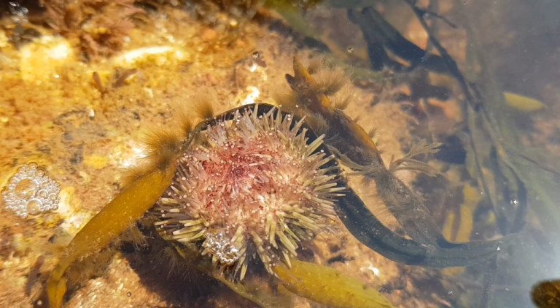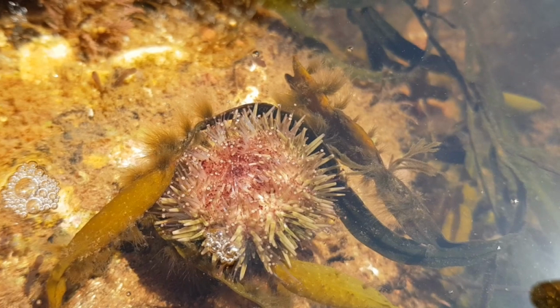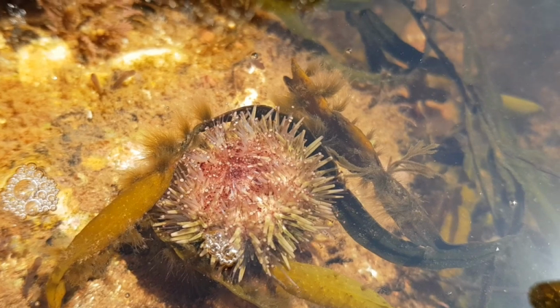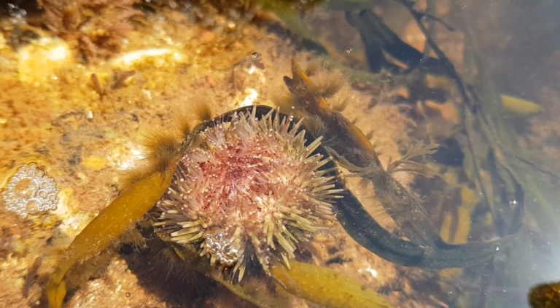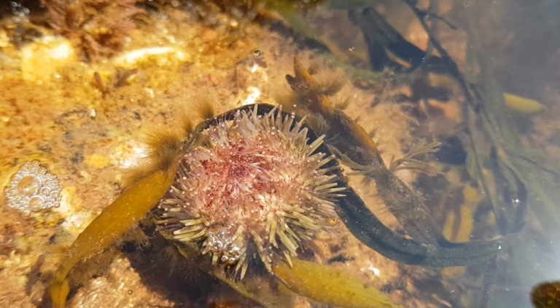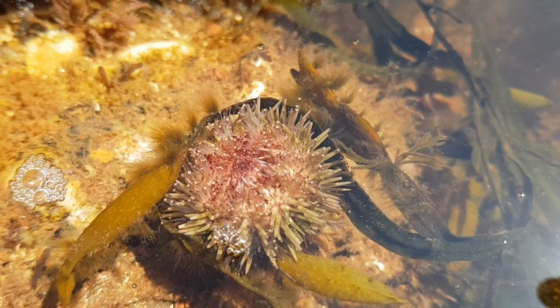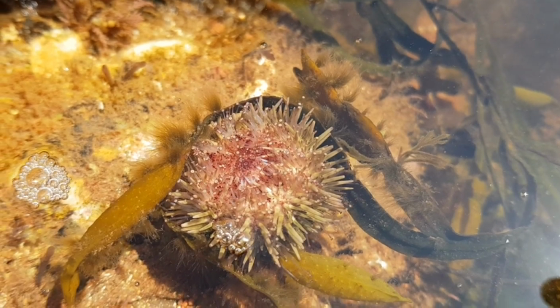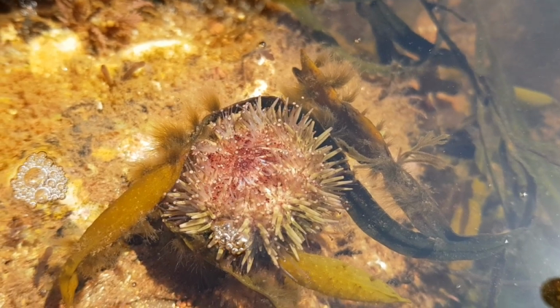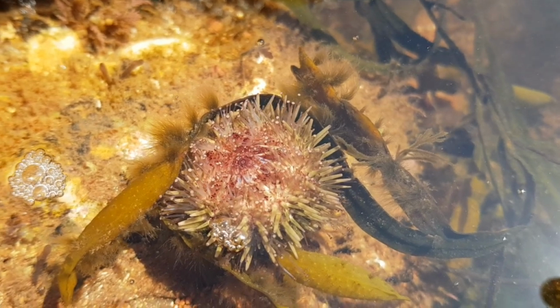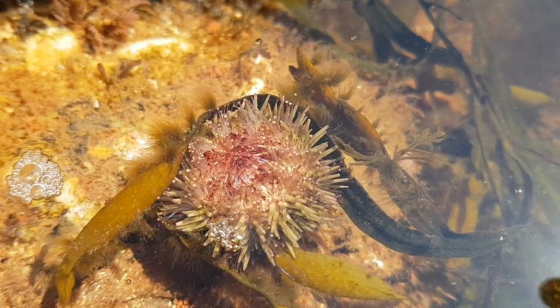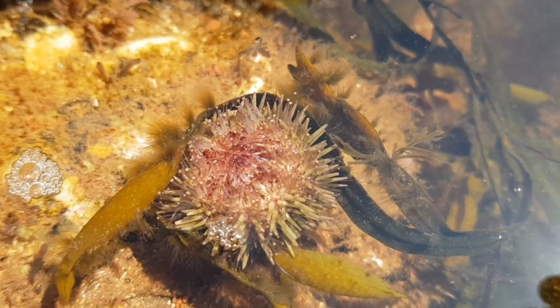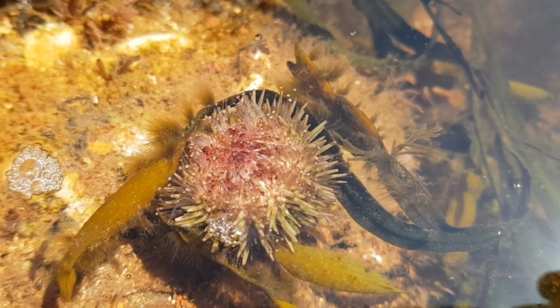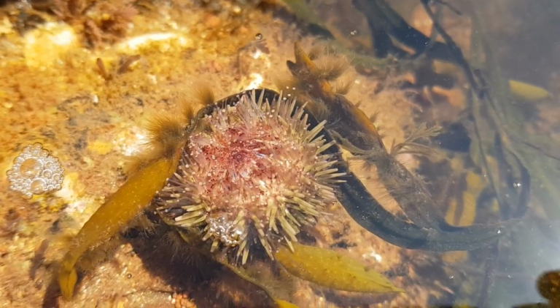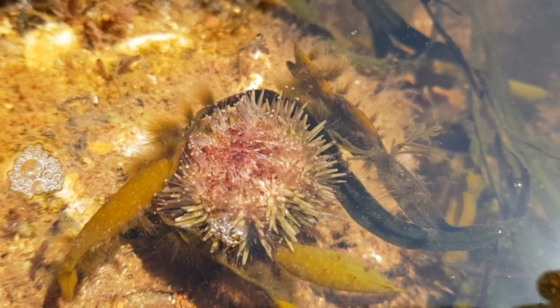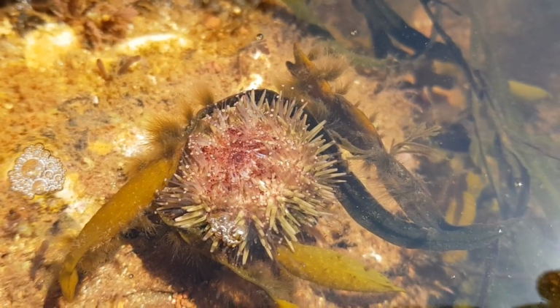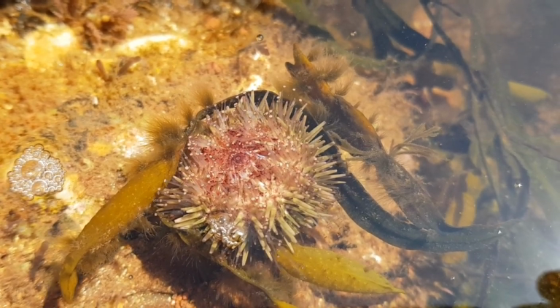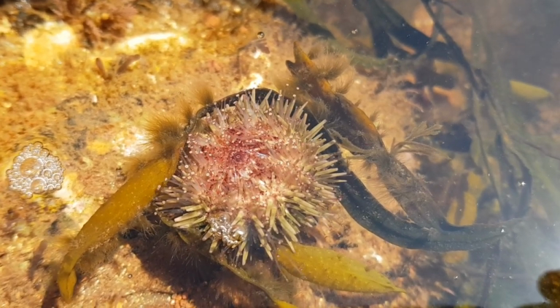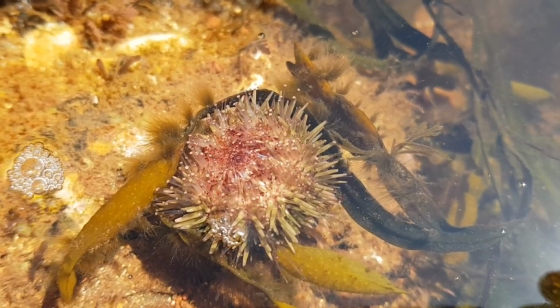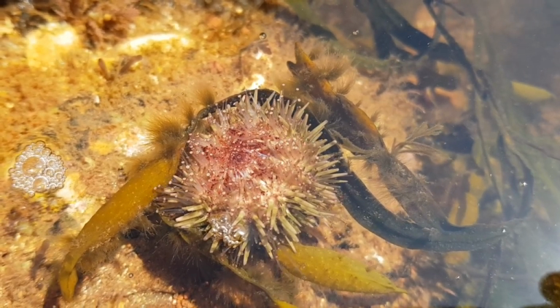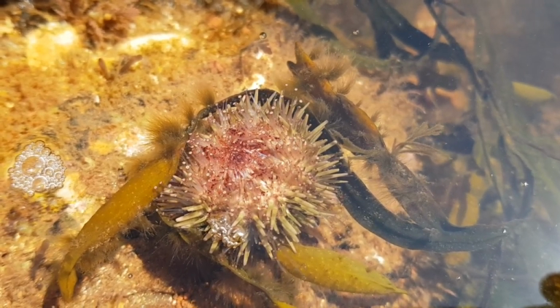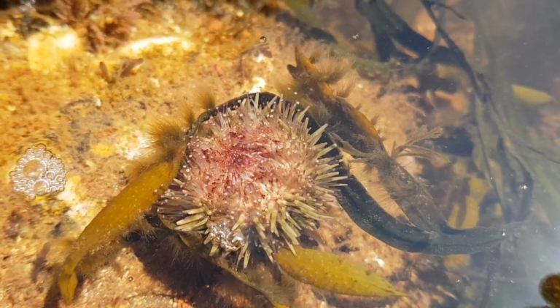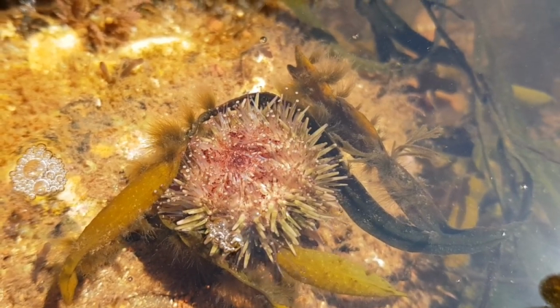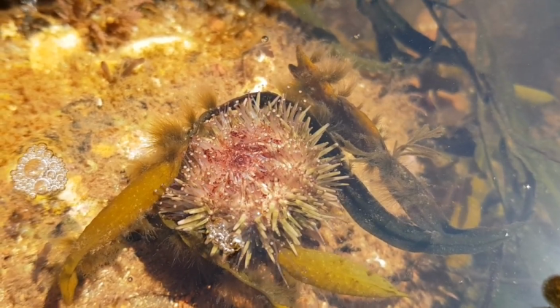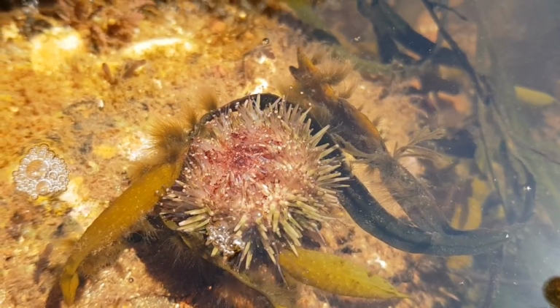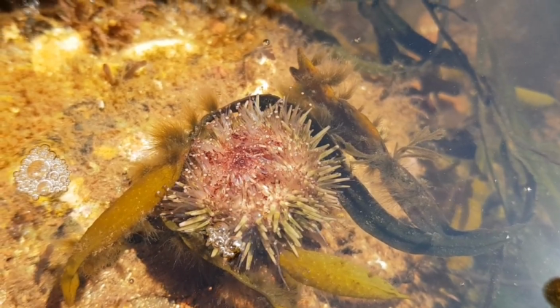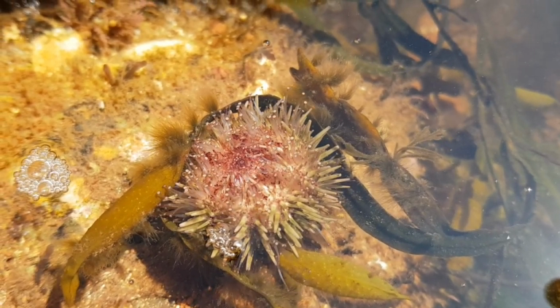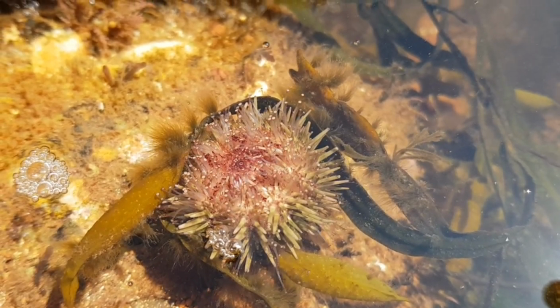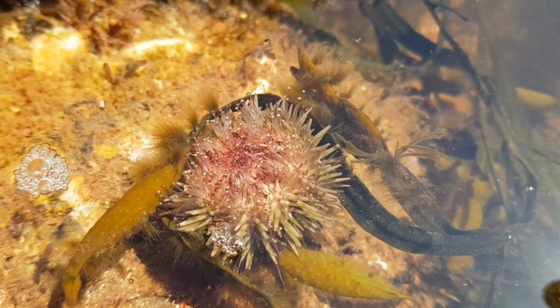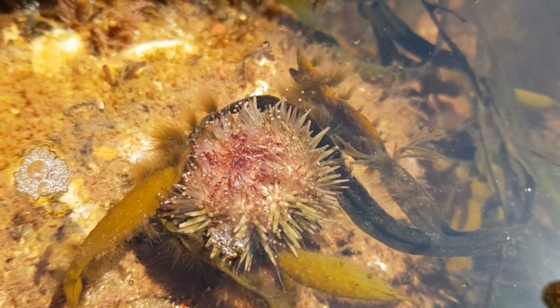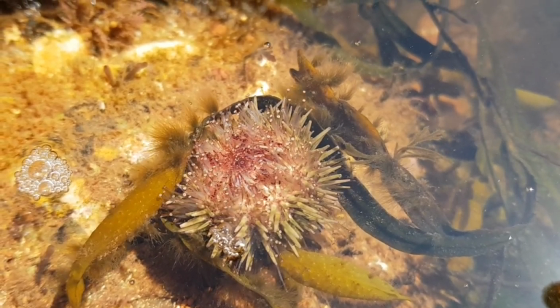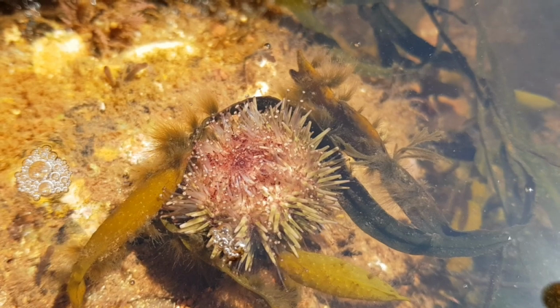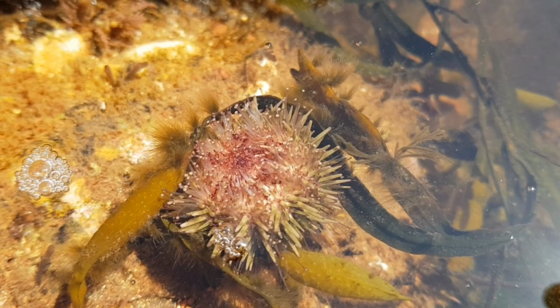I found this upturned sea urchin fascinating to watch. This is the first time I've seen their tentacles moving around.